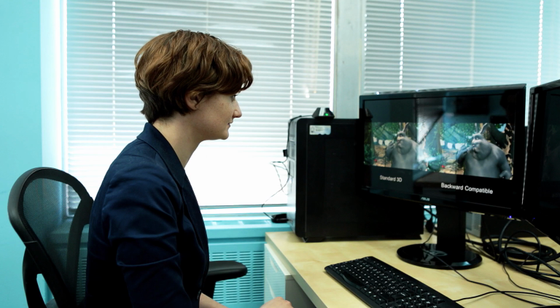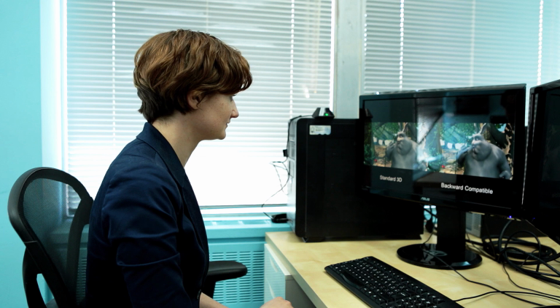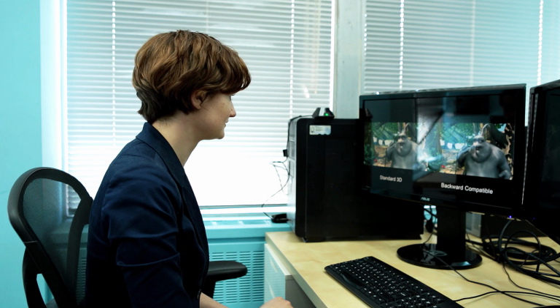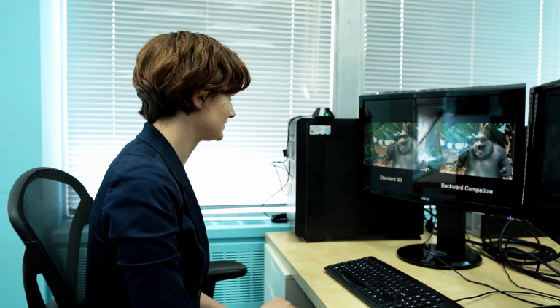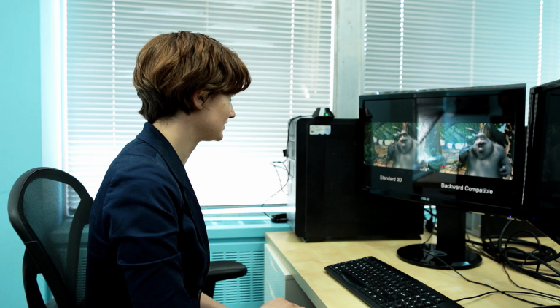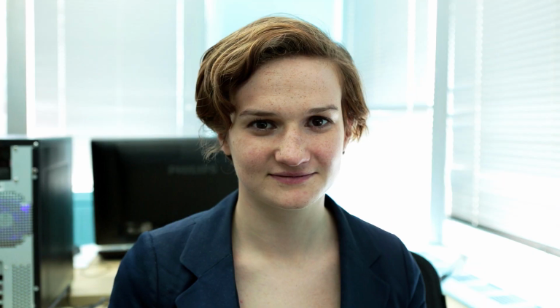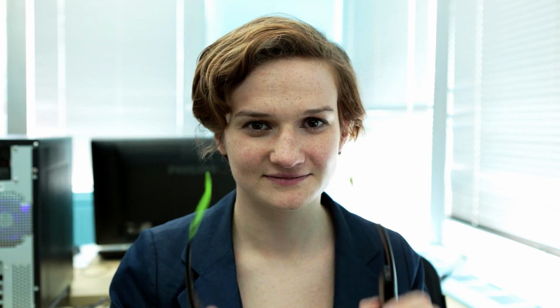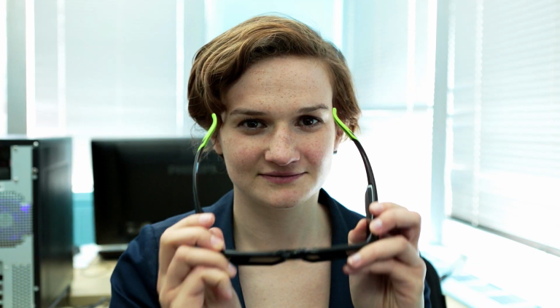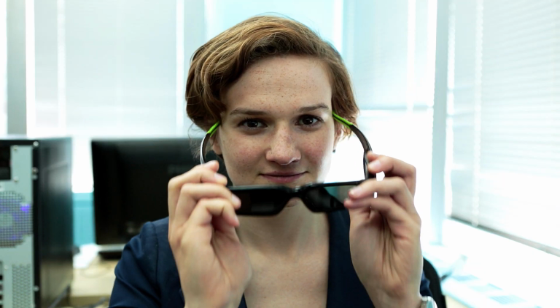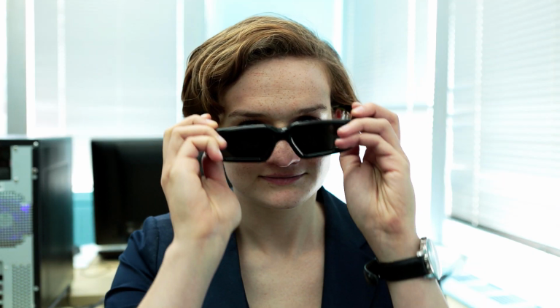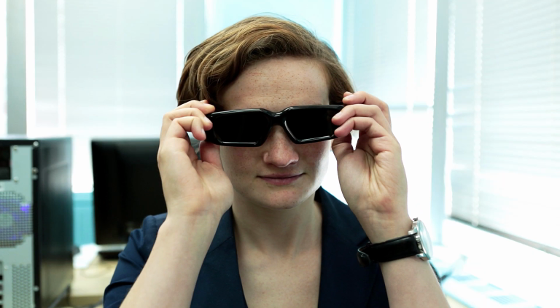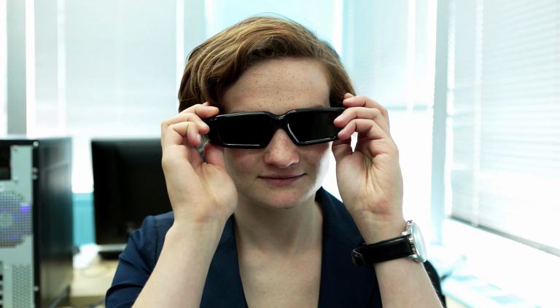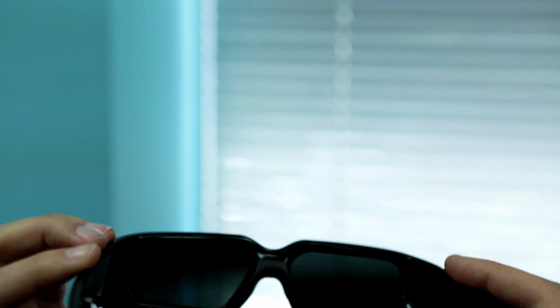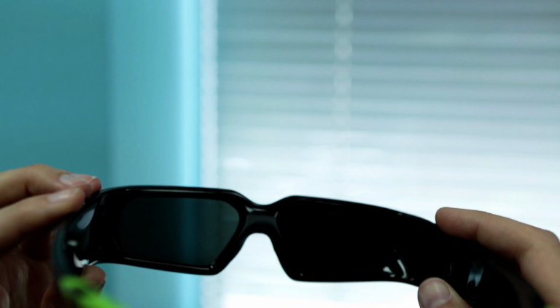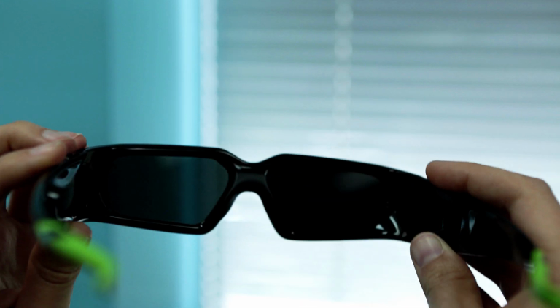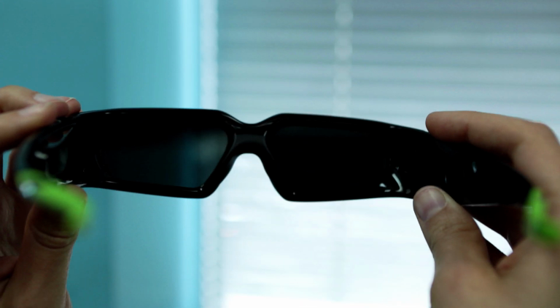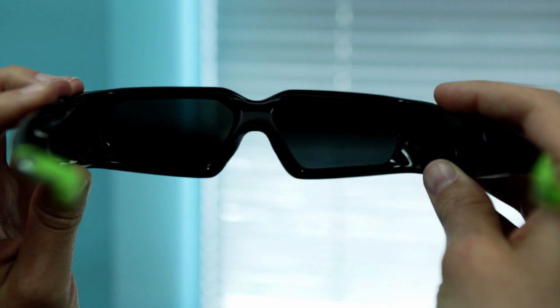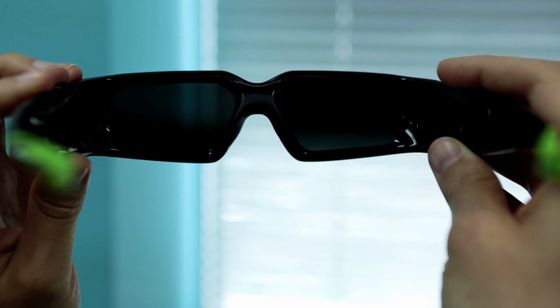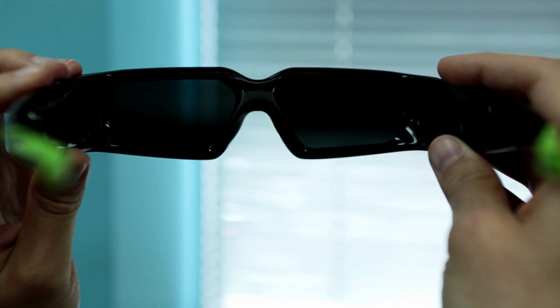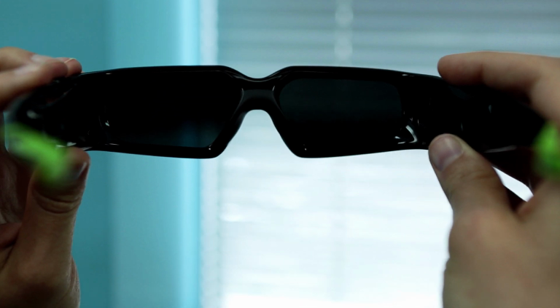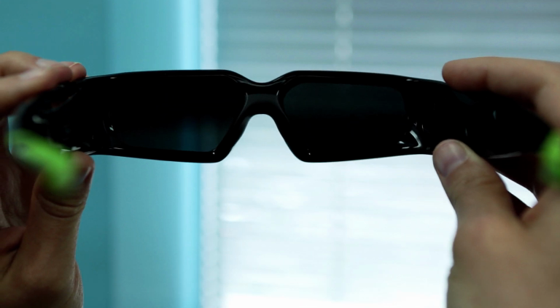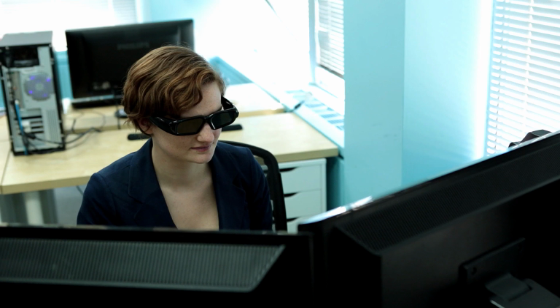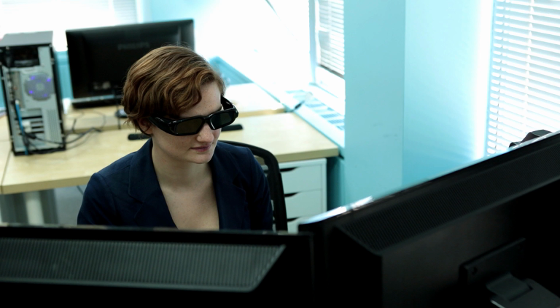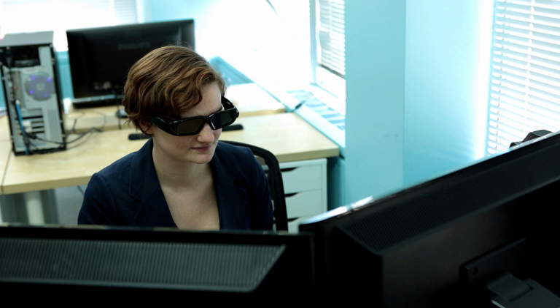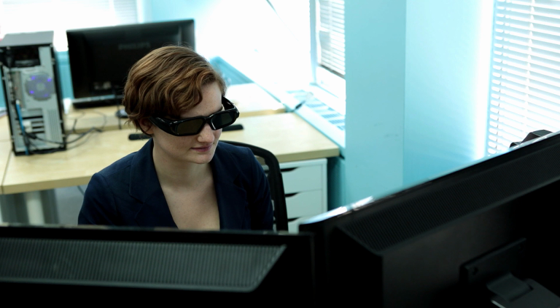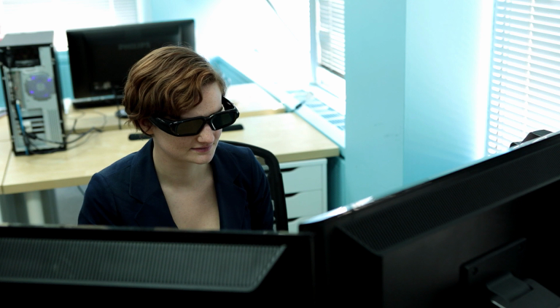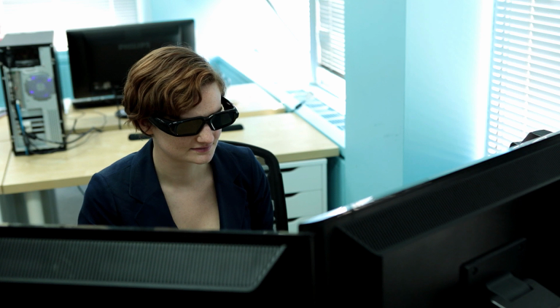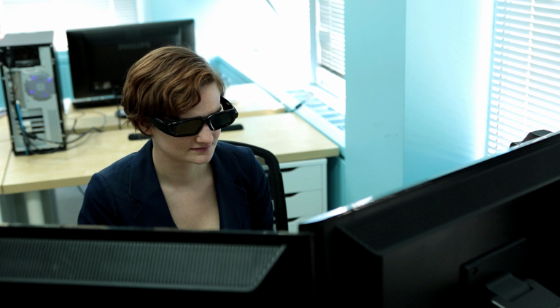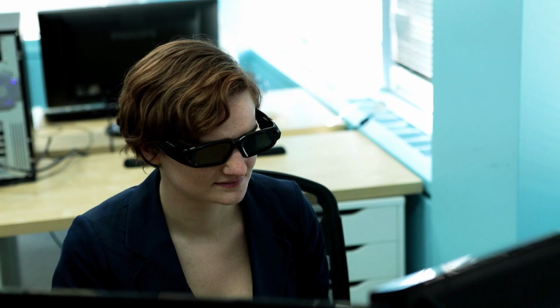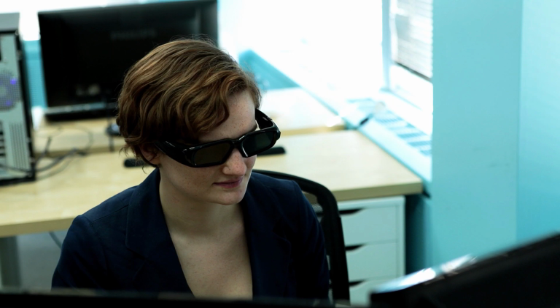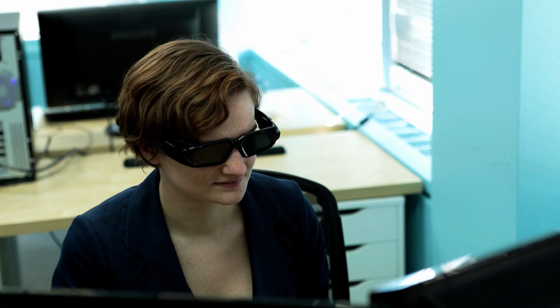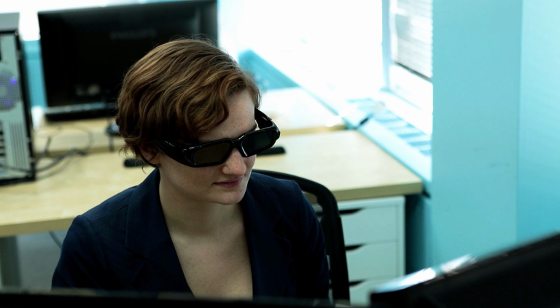There are a couple of different reasons for this. Some audiences don't like wearing glasses, while others experience motion sickness or headaches.